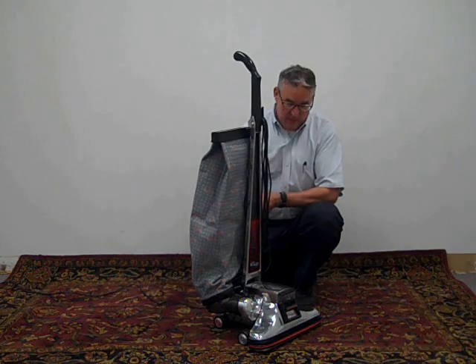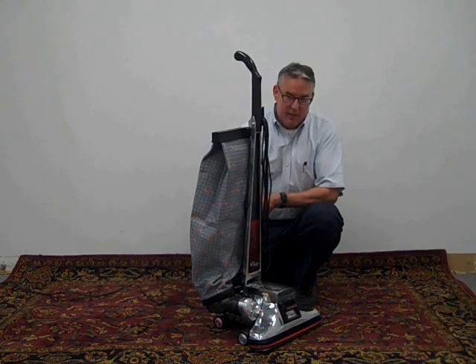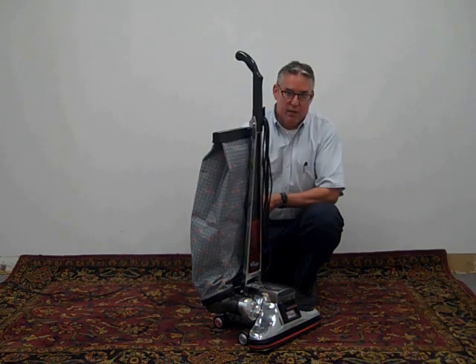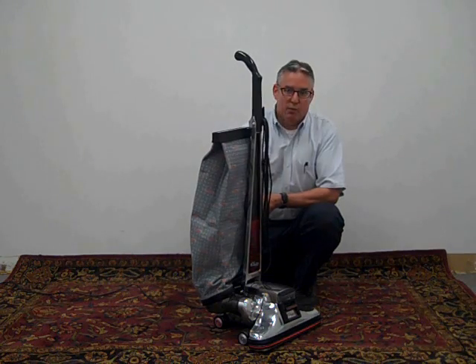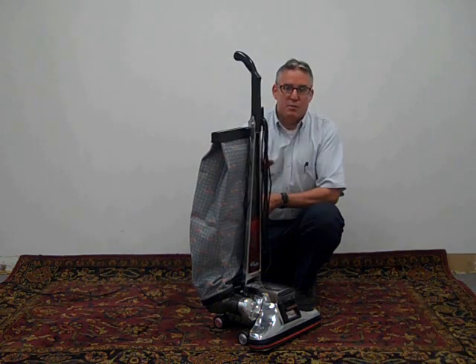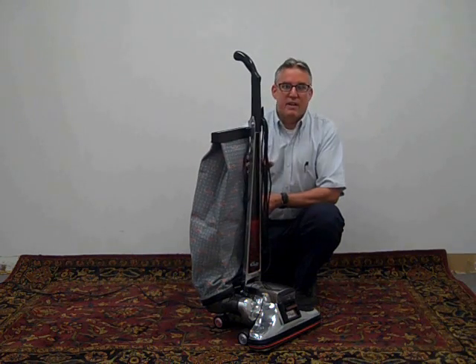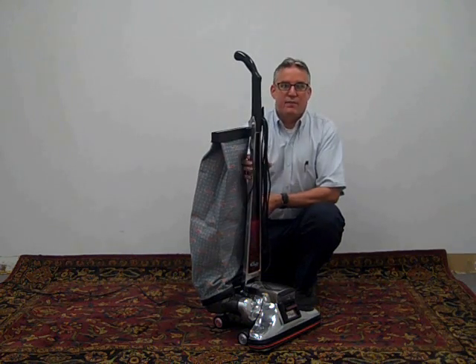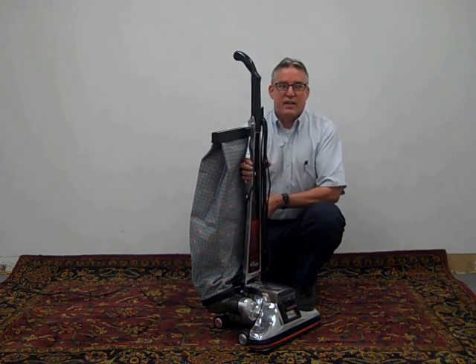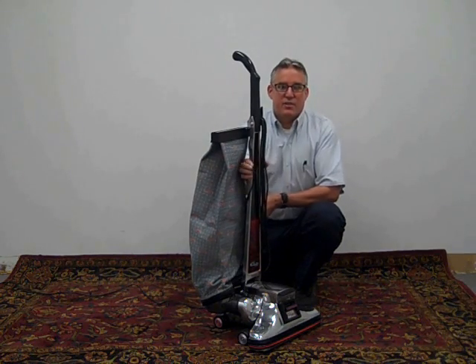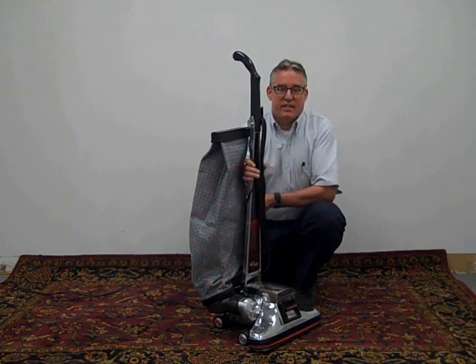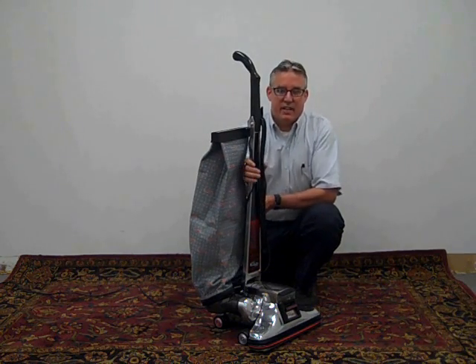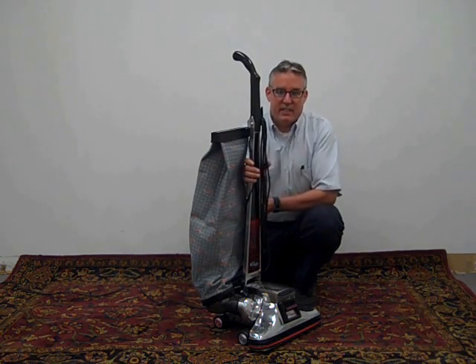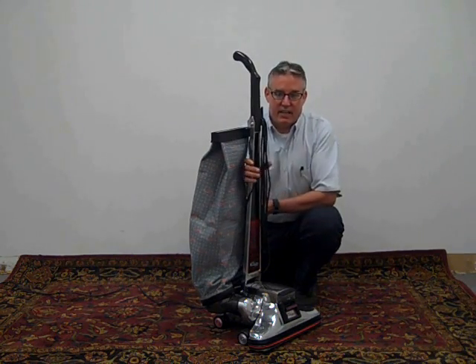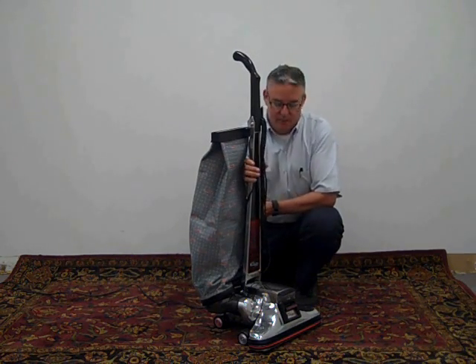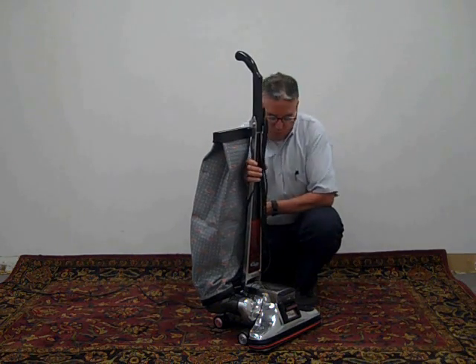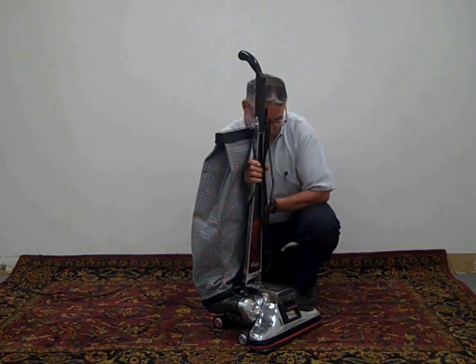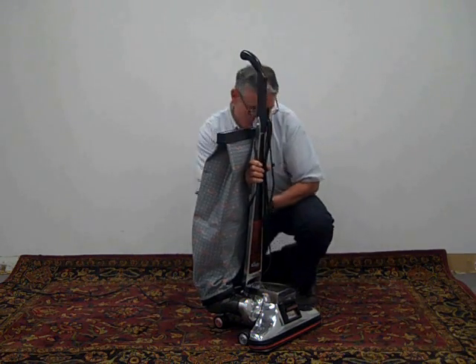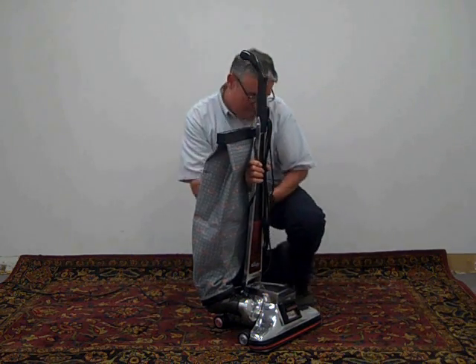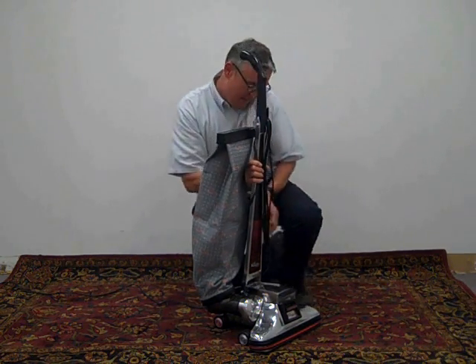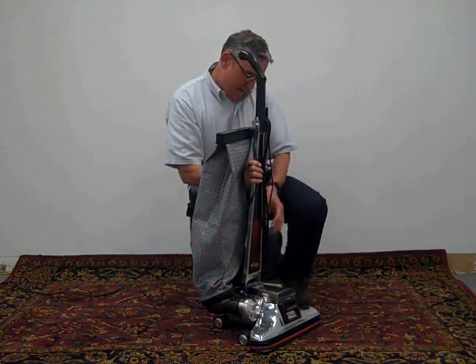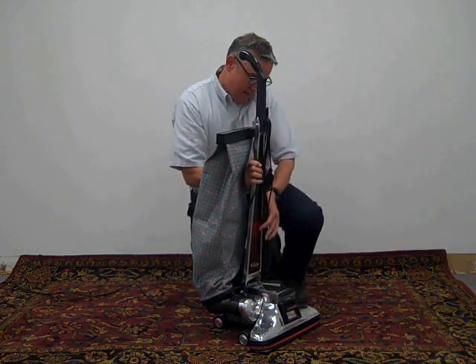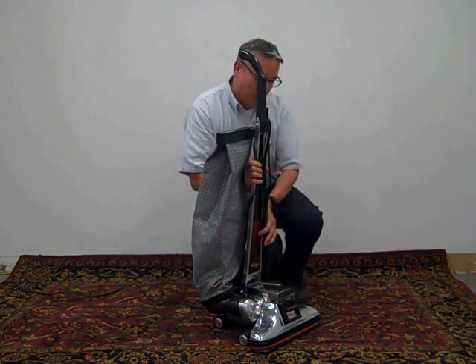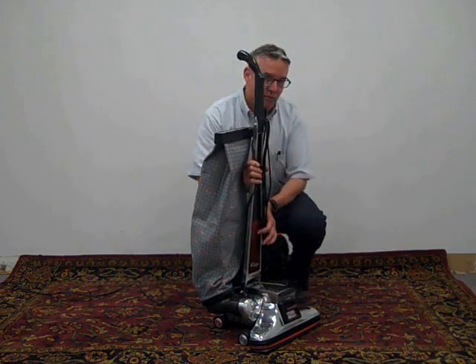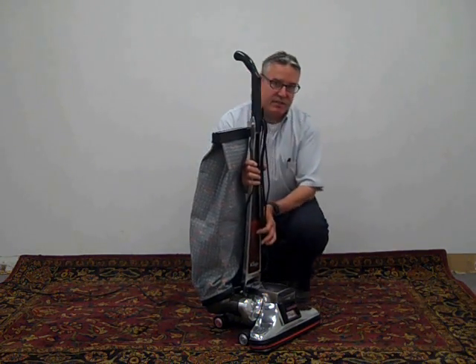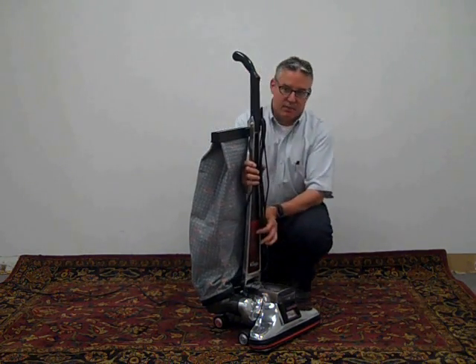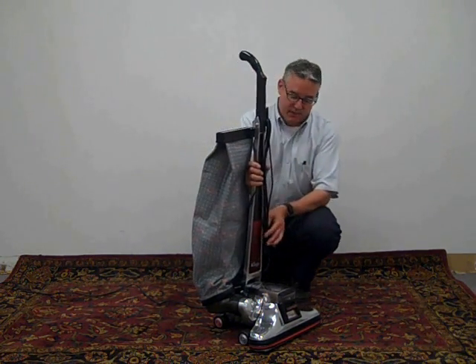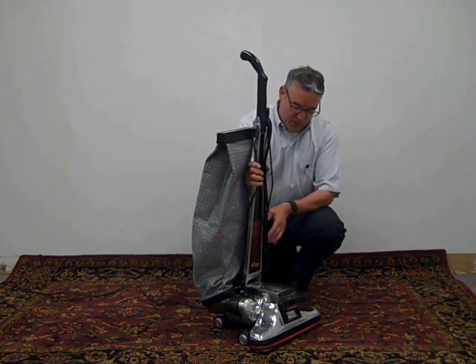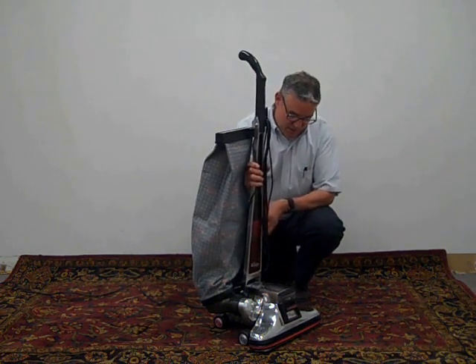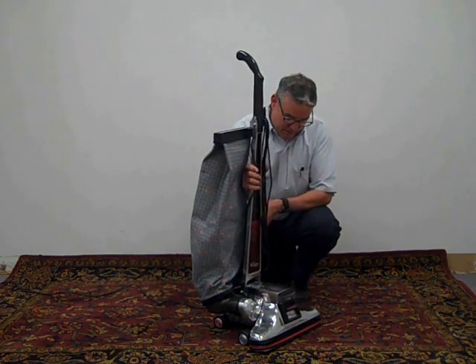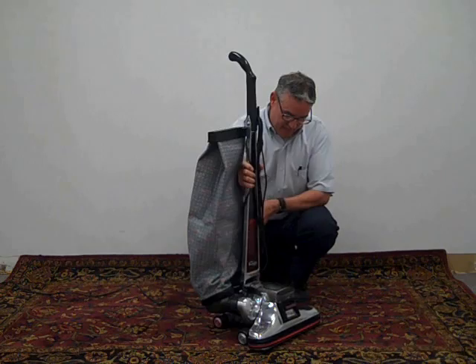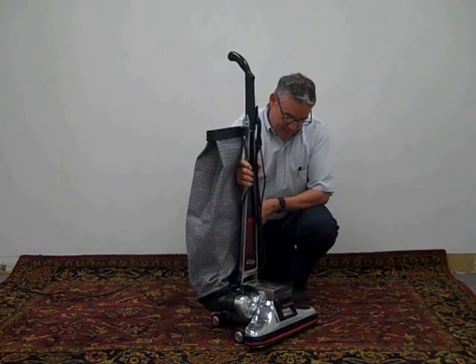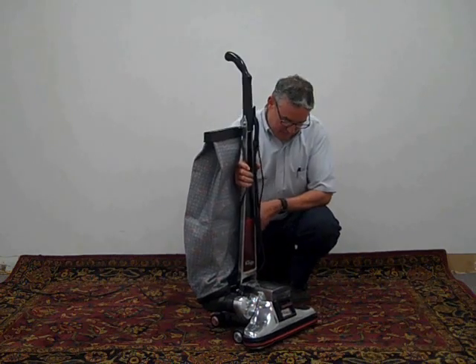The unit was manufactured in 1984, and I'll go over some of the features that it had.